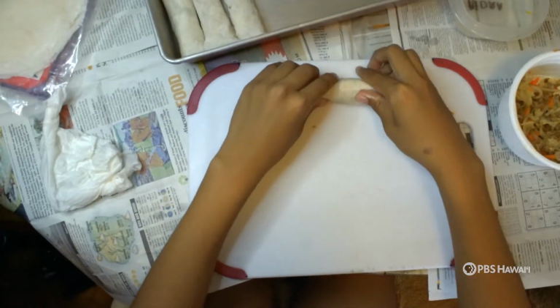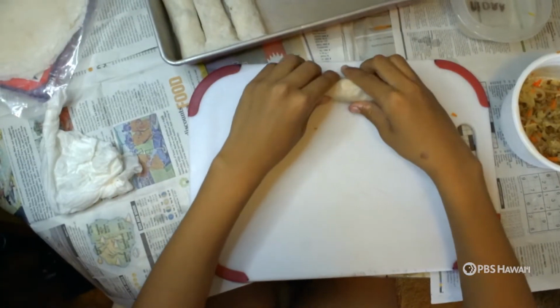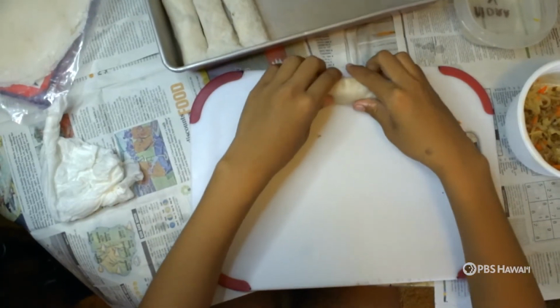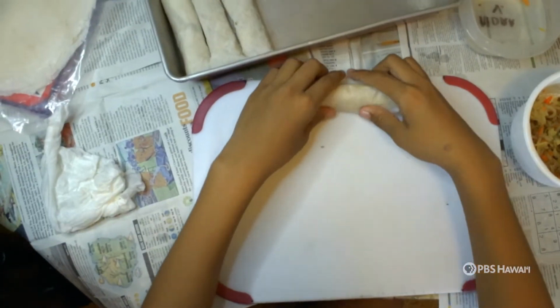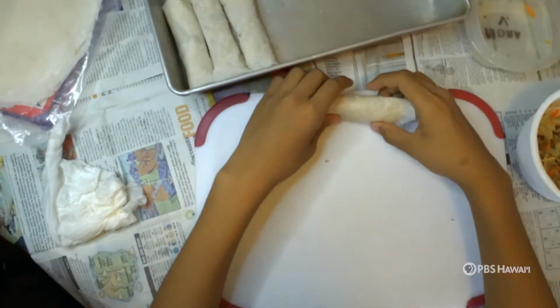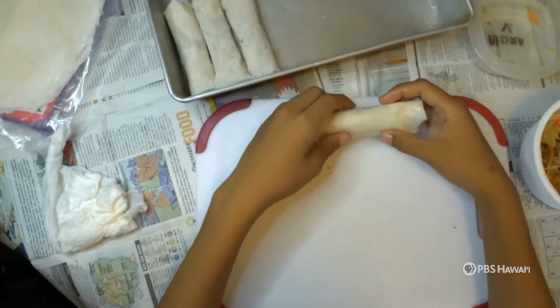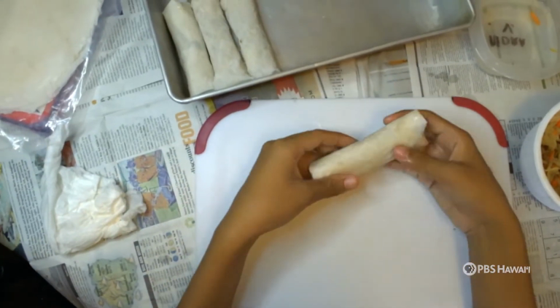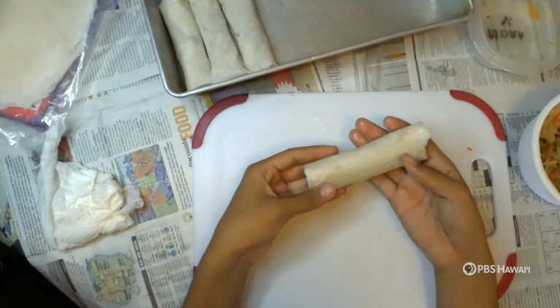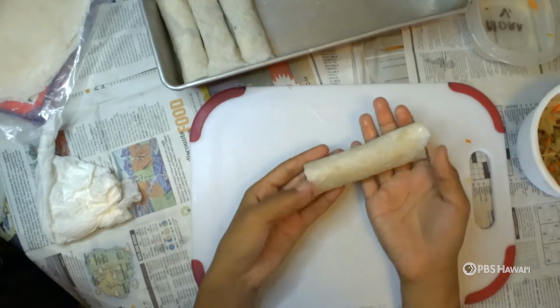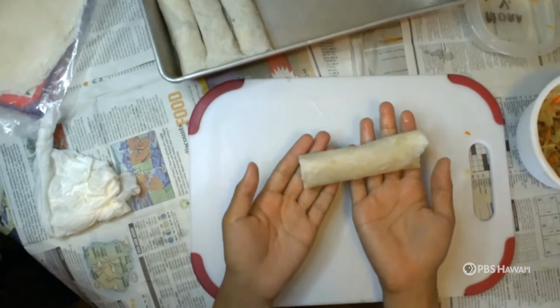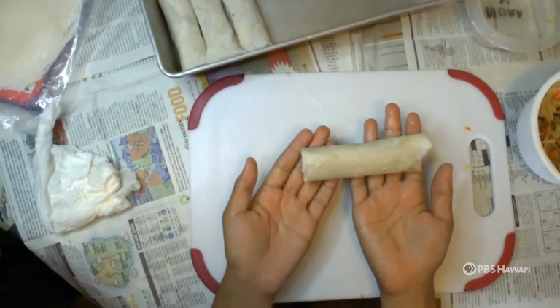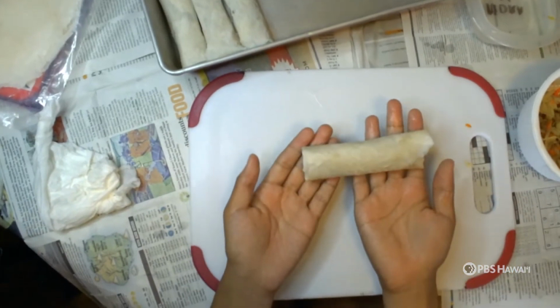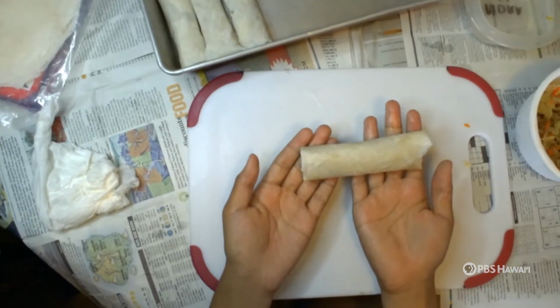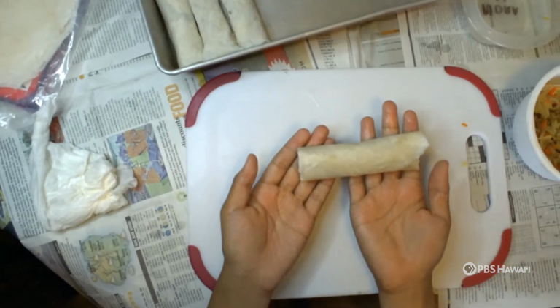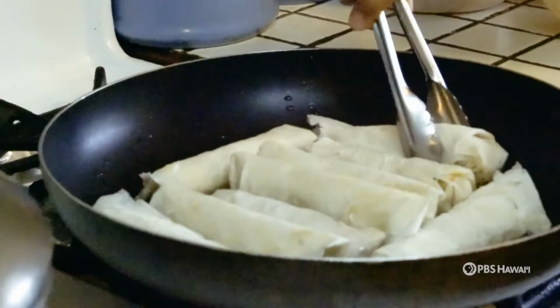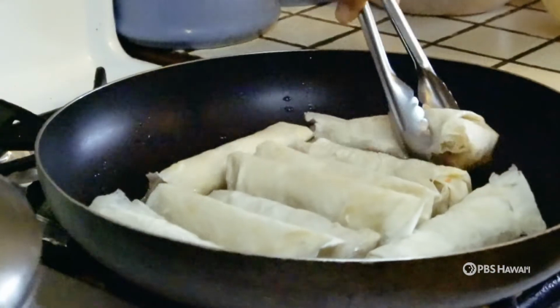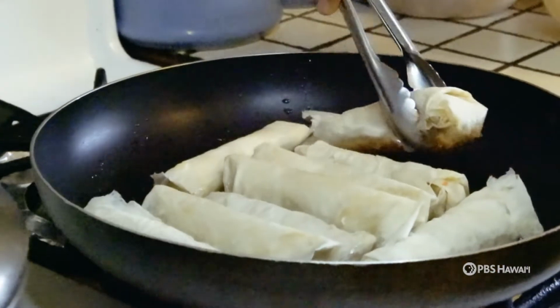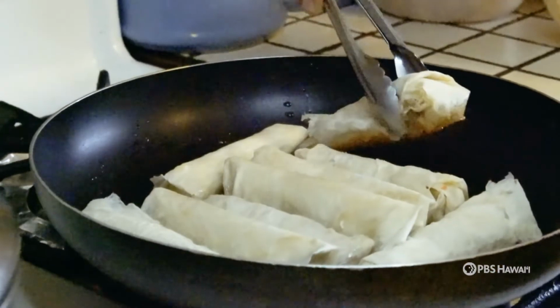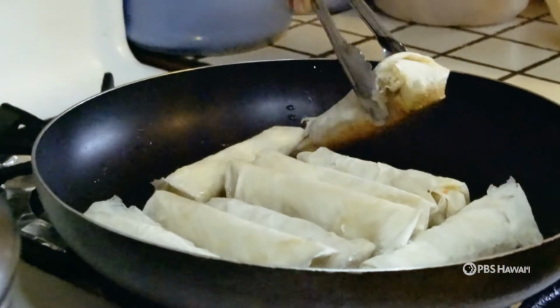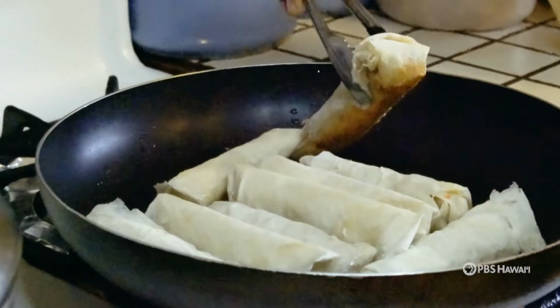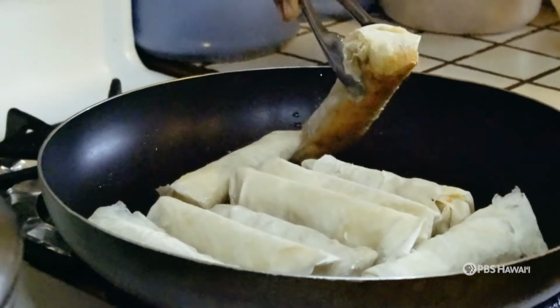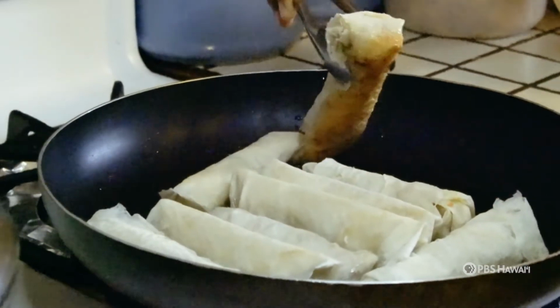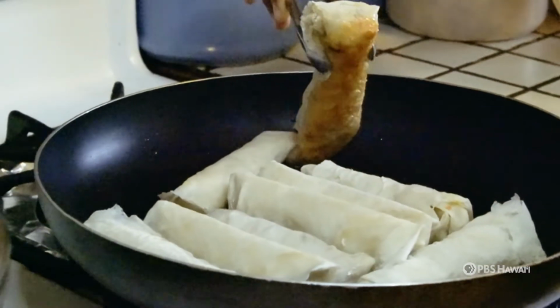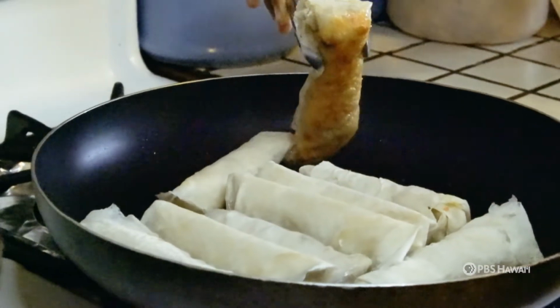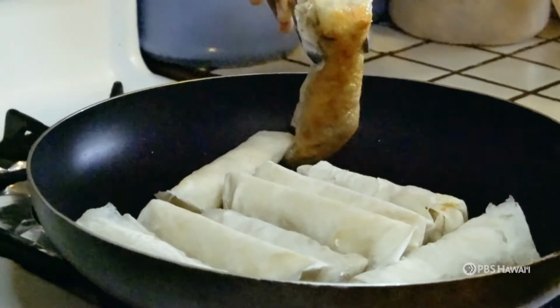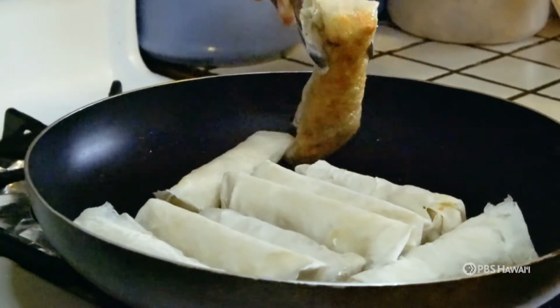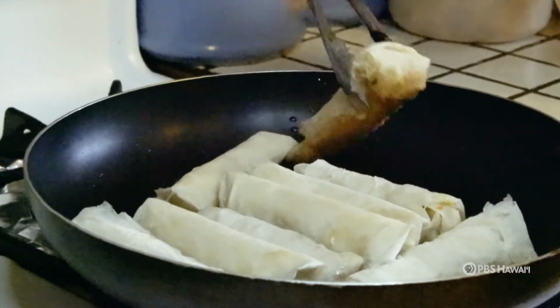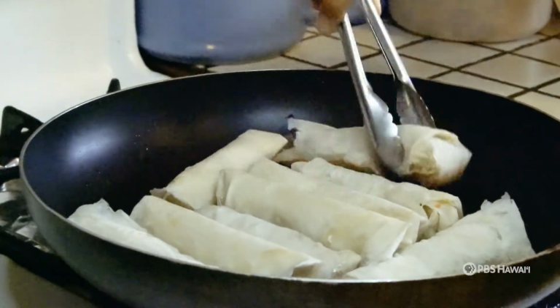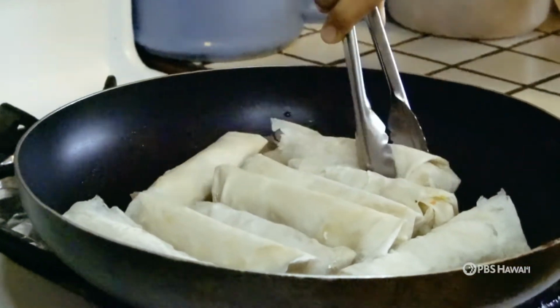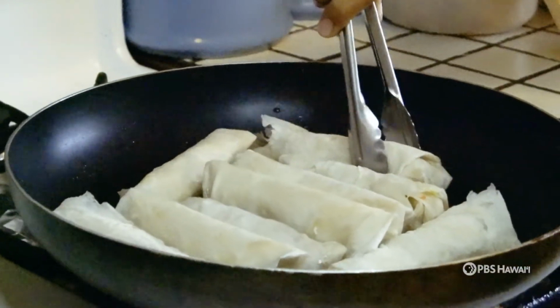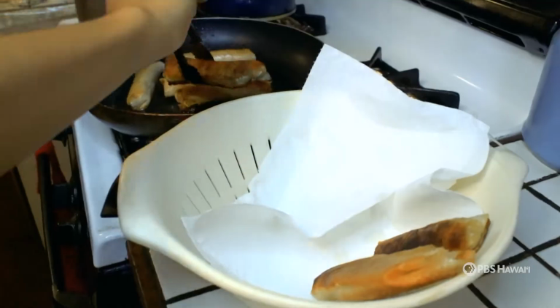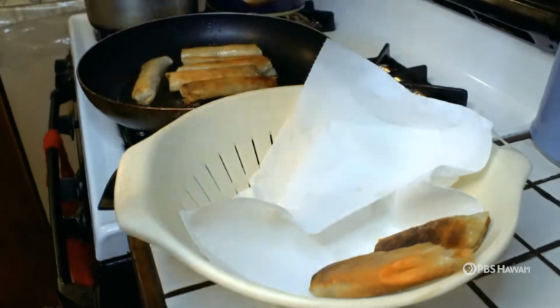We're nearing the finish line of this delicious cultural dish. Be sure to deep fry with oil, and you're done!